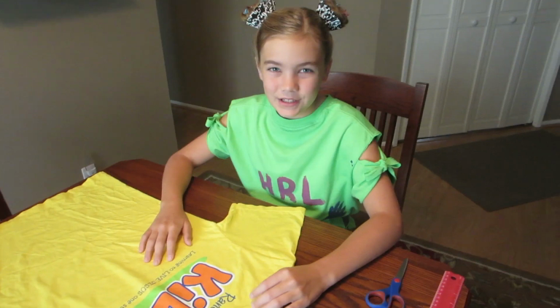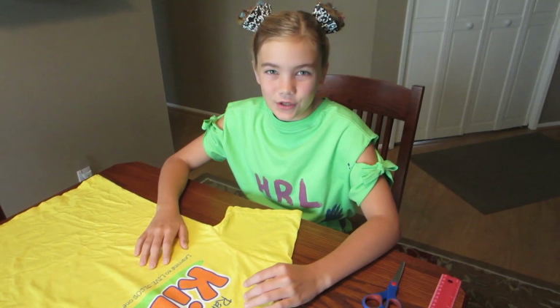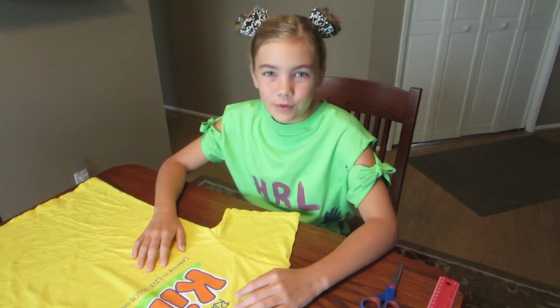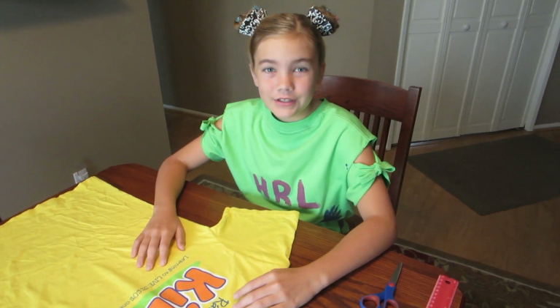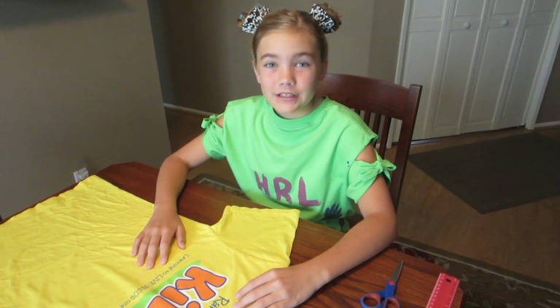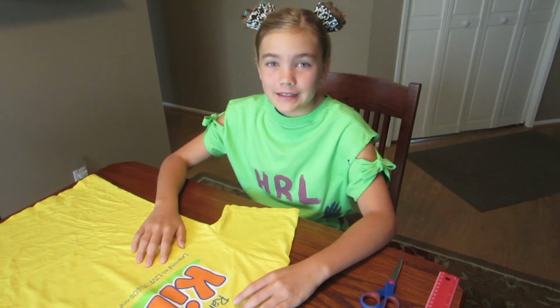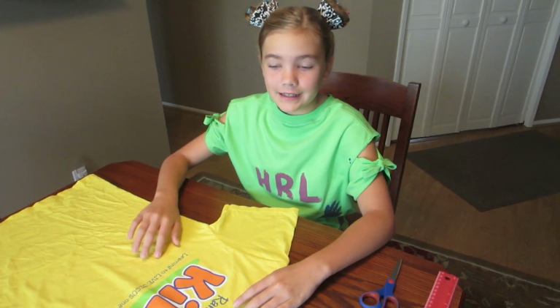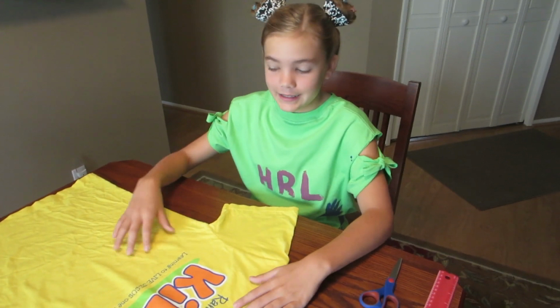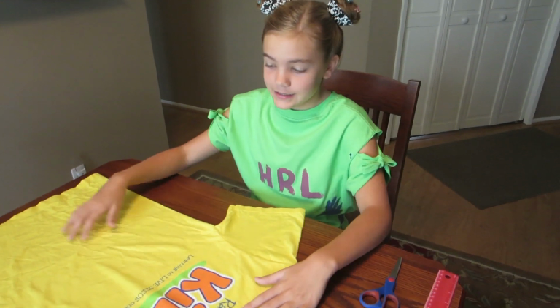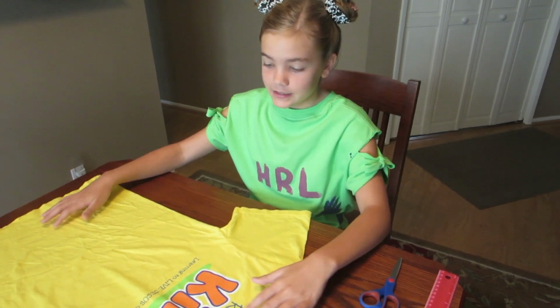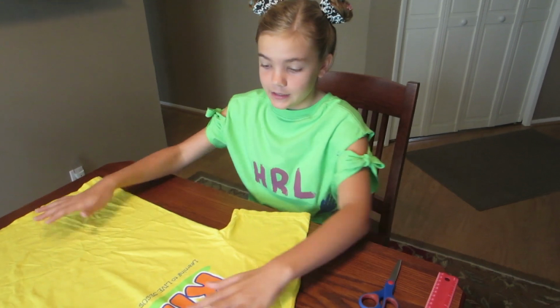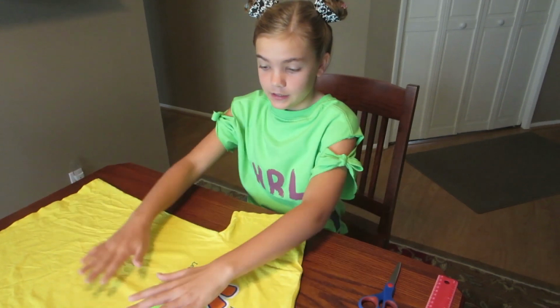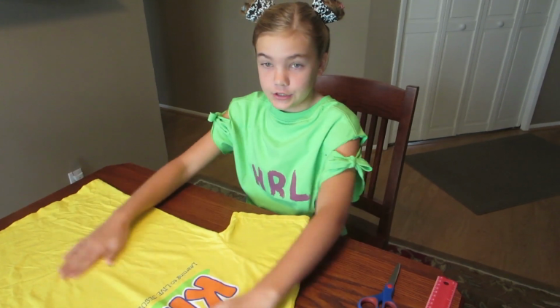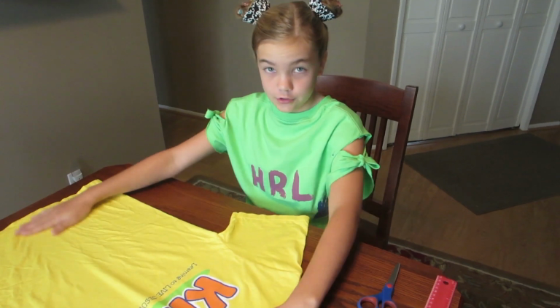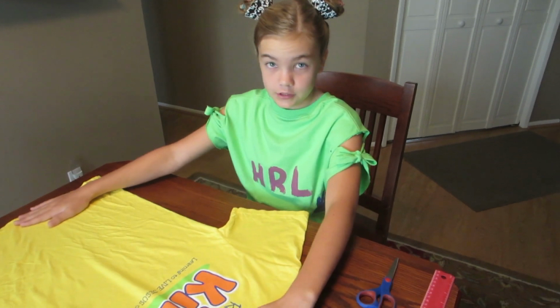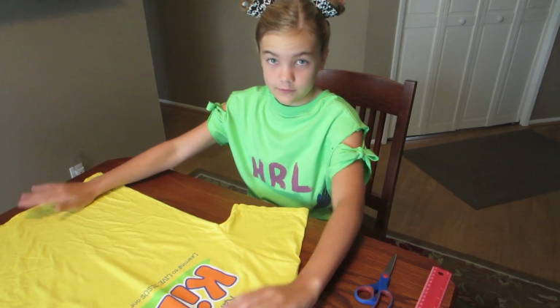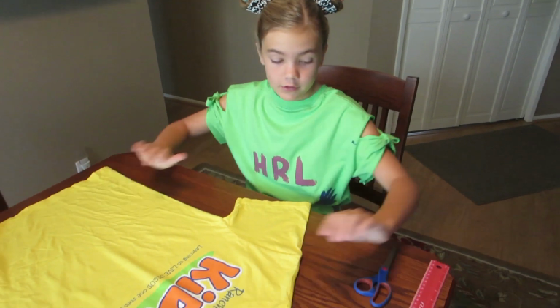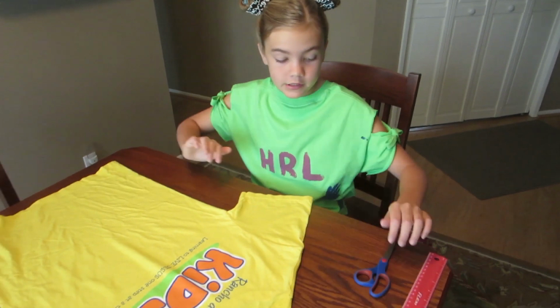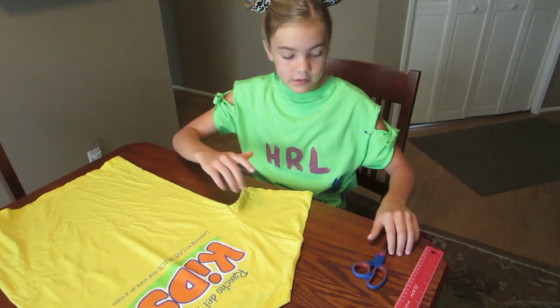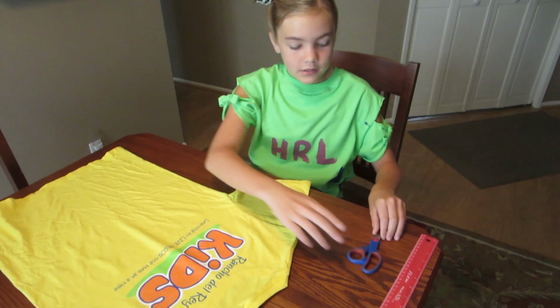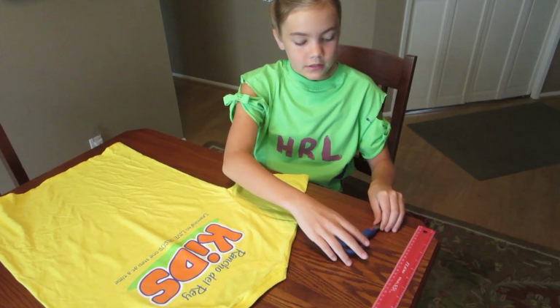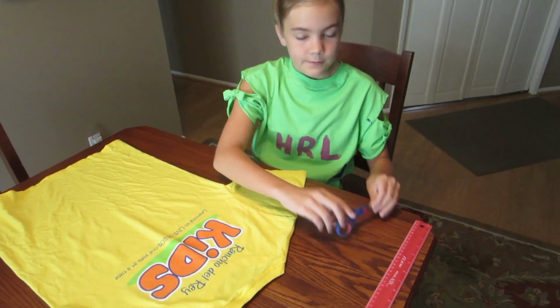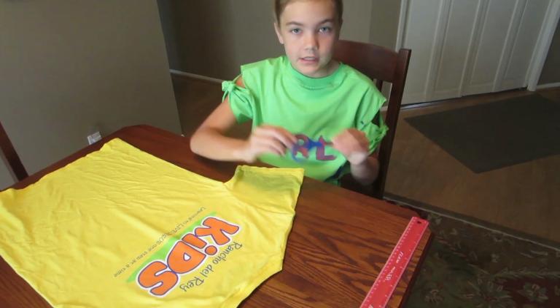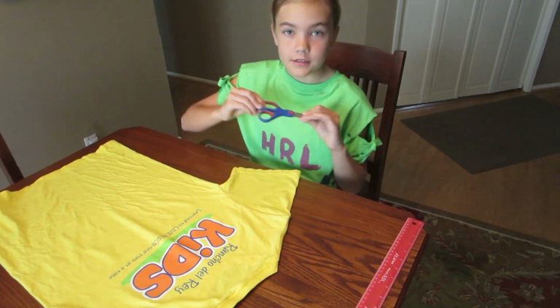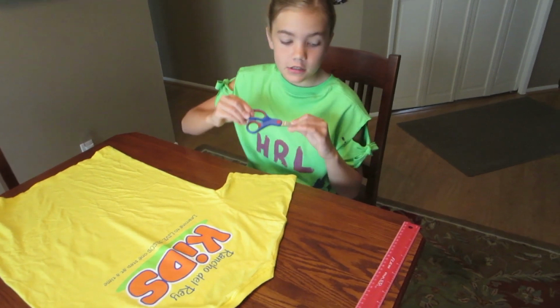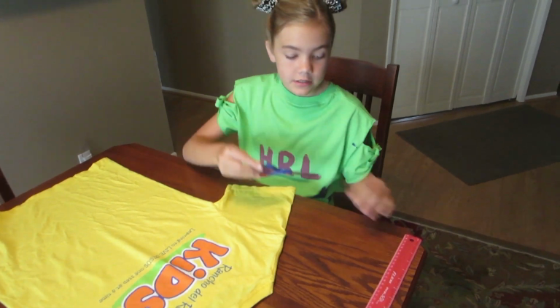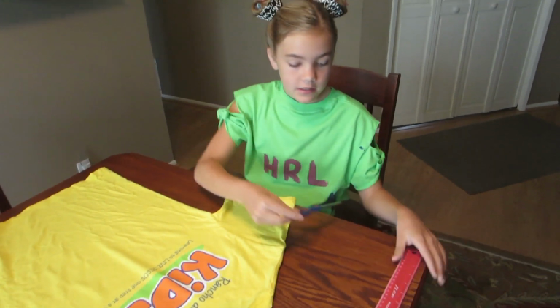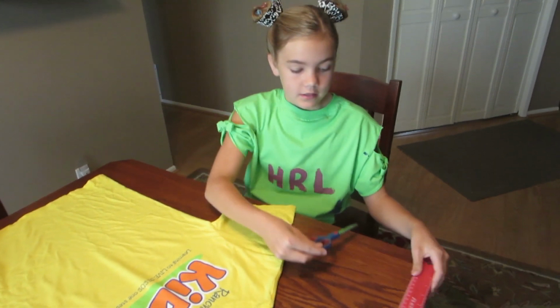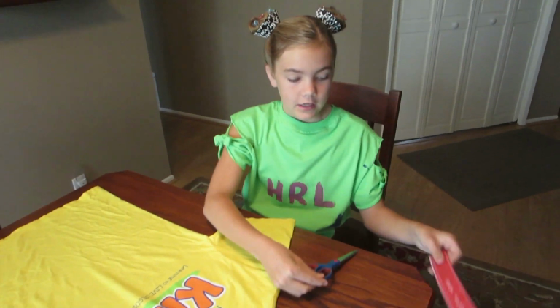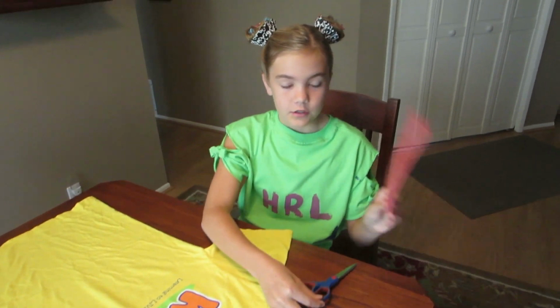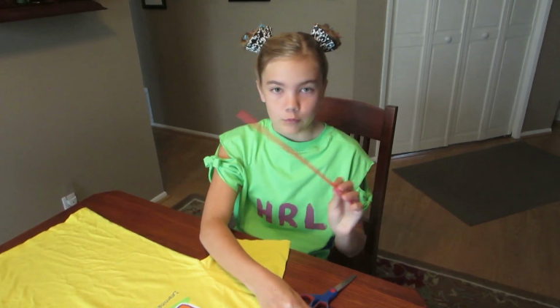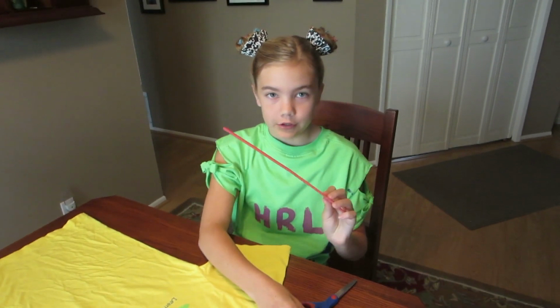What you'll need is a shirt, of course, some scissors, and a ruler.